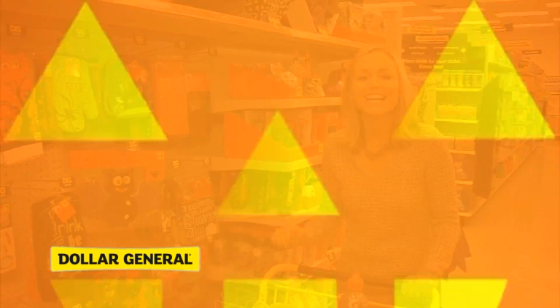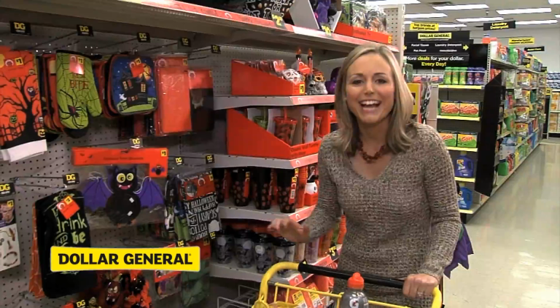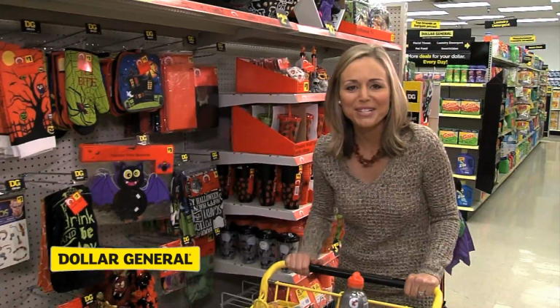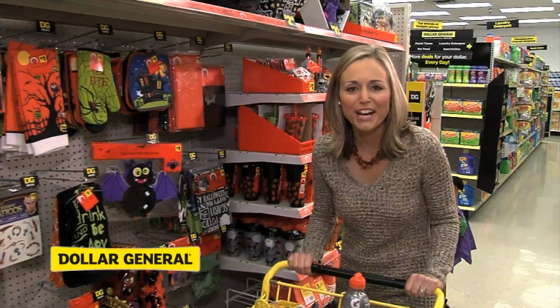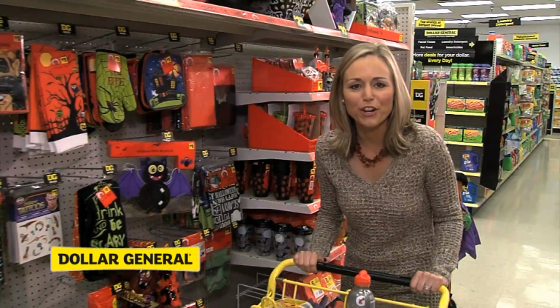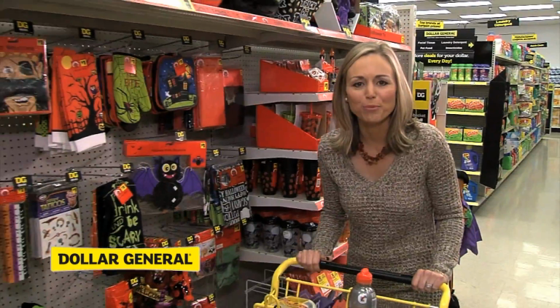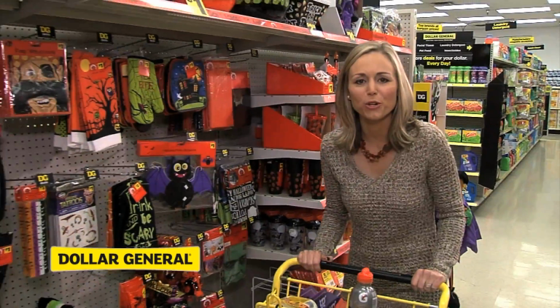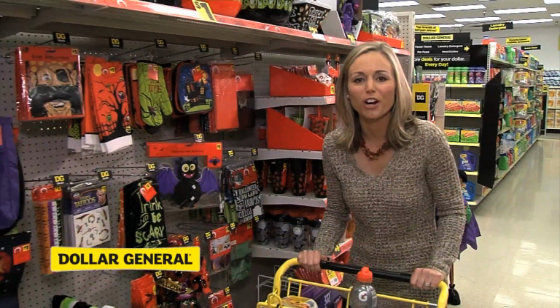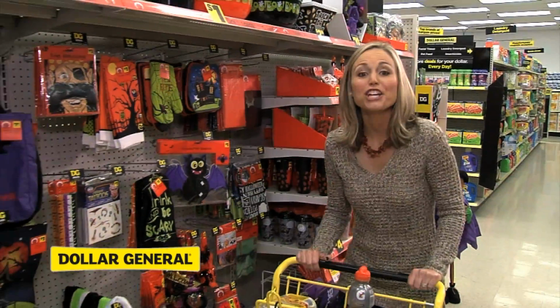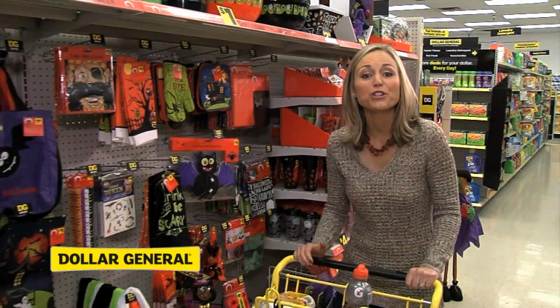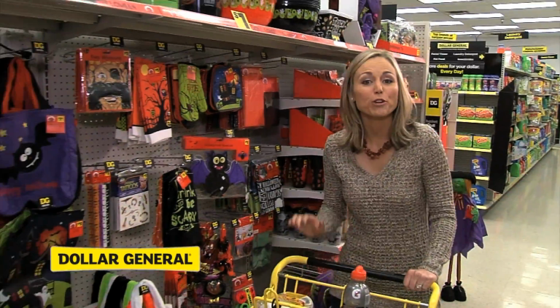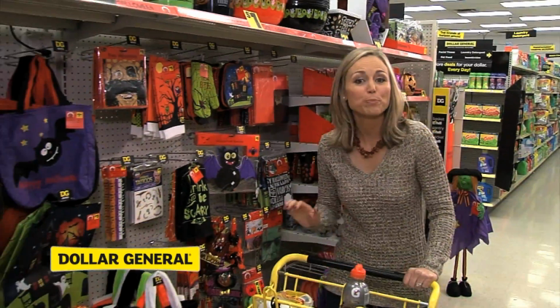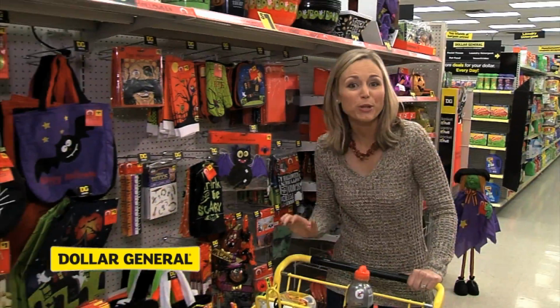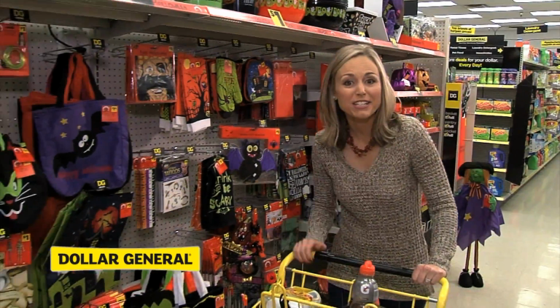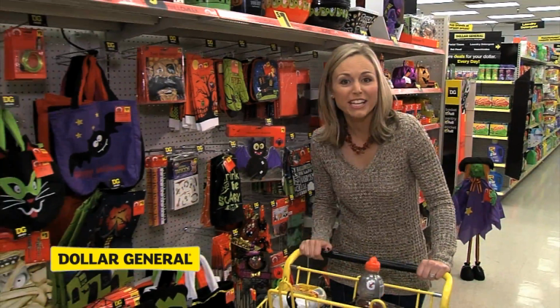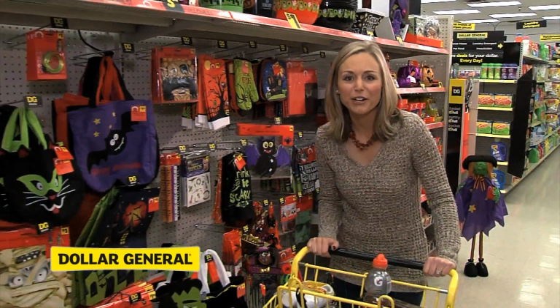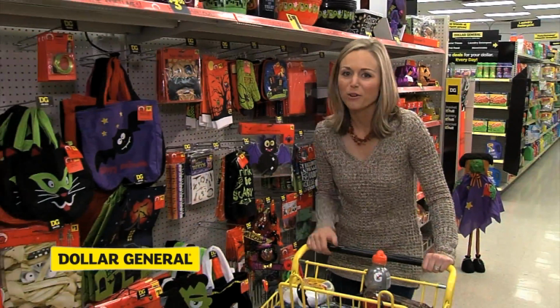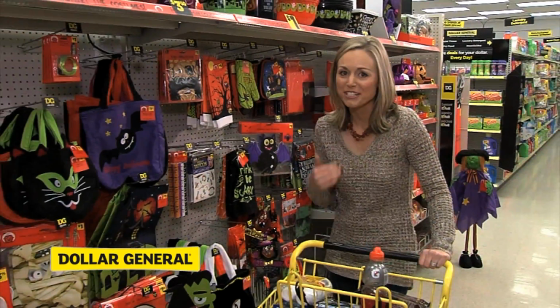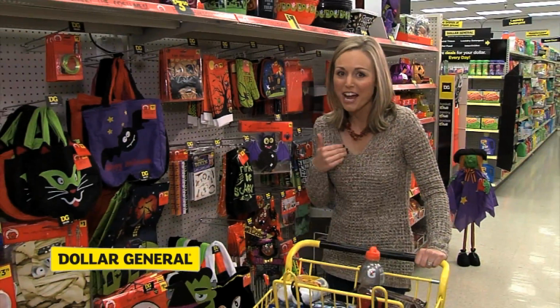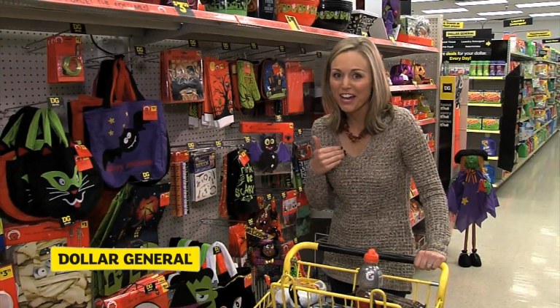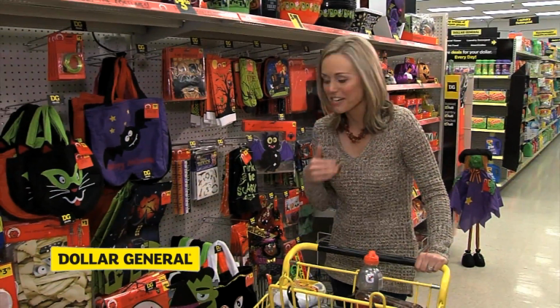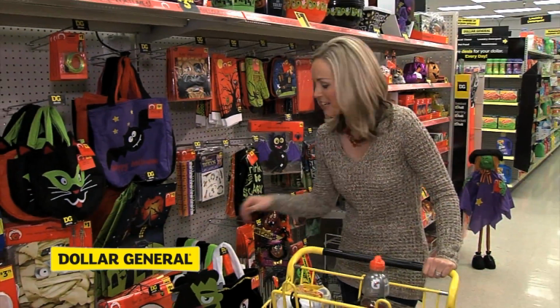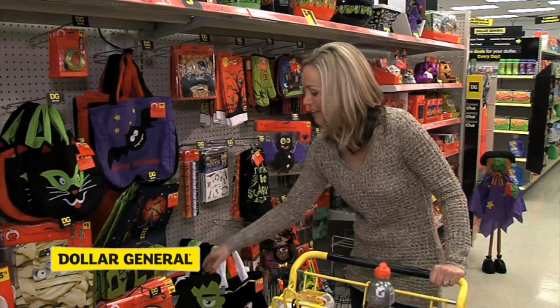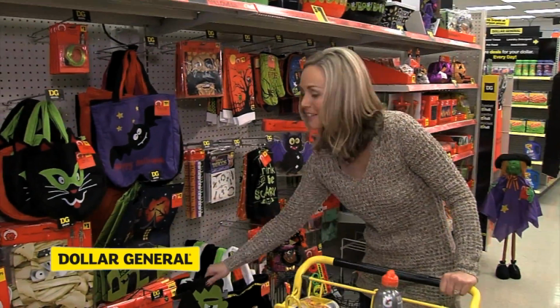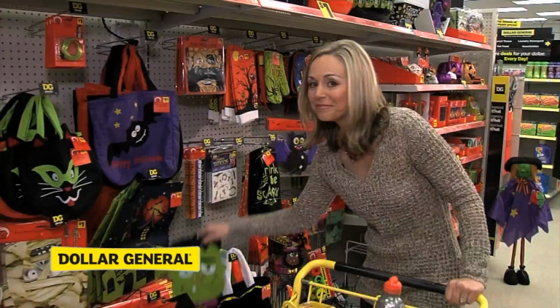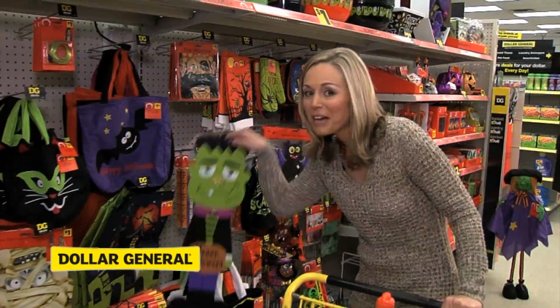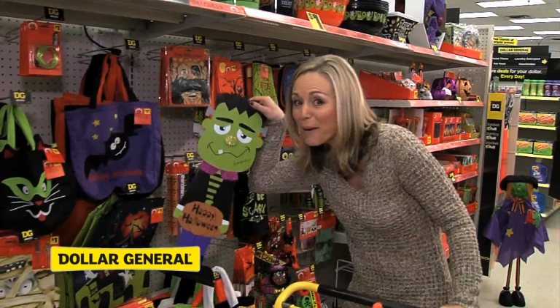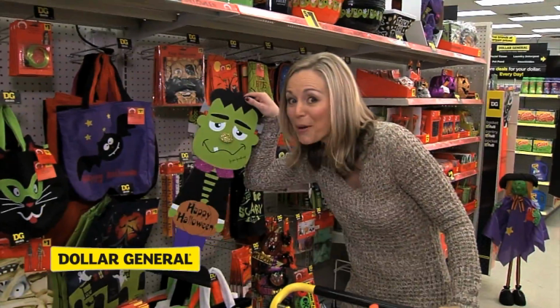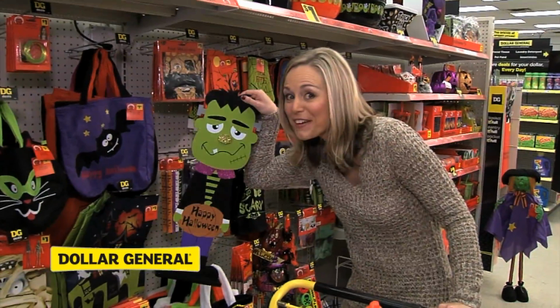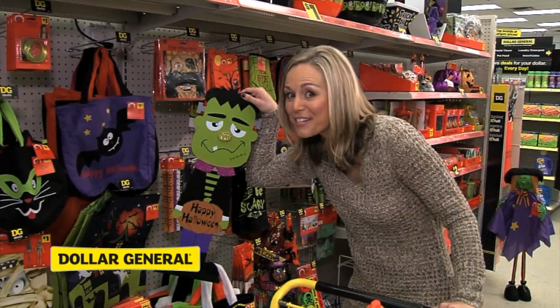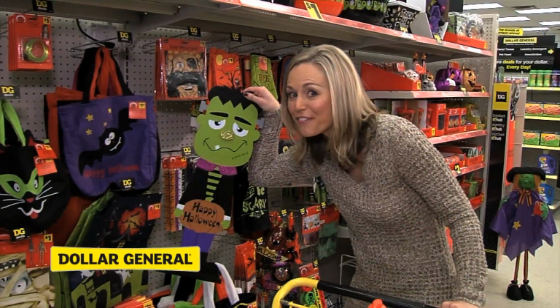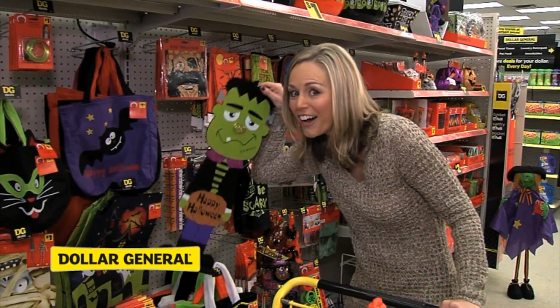Now it's time for home decor. You can go spooky and scary, or since I've got young kids, I'm going festive and fun.